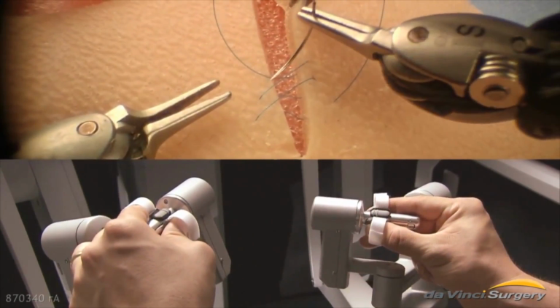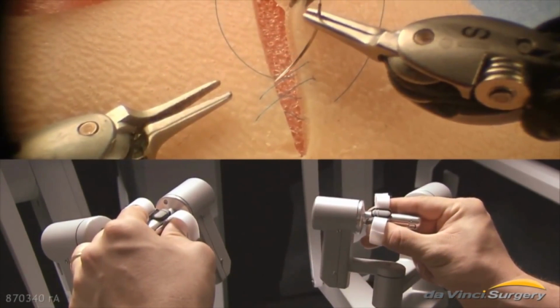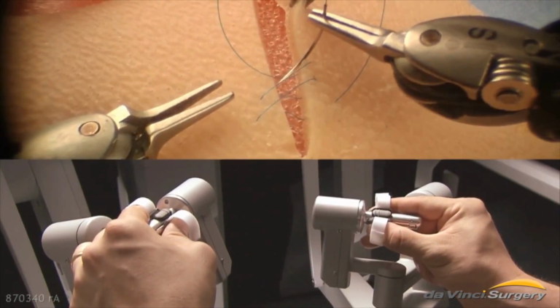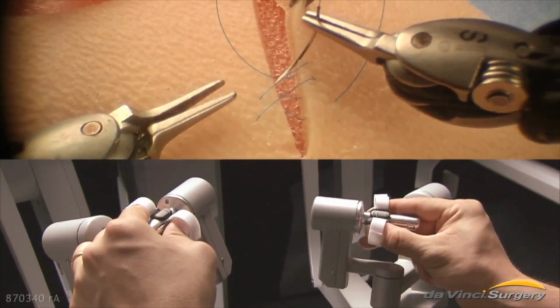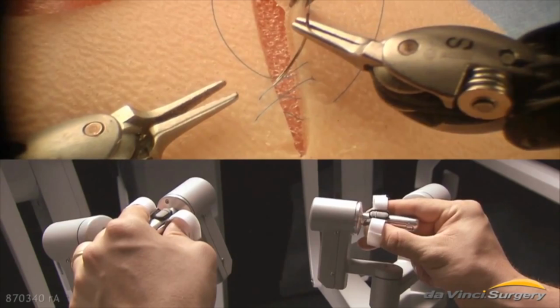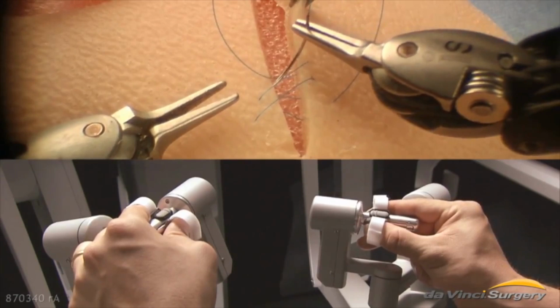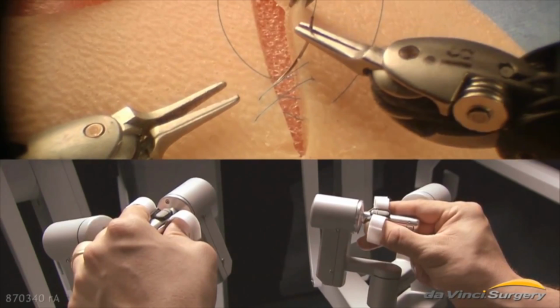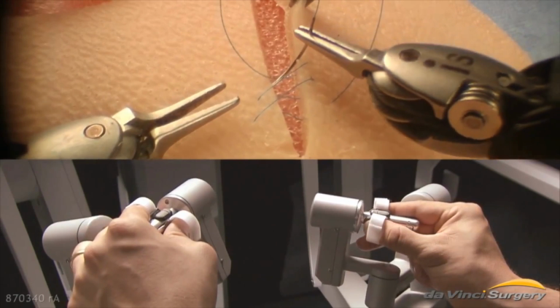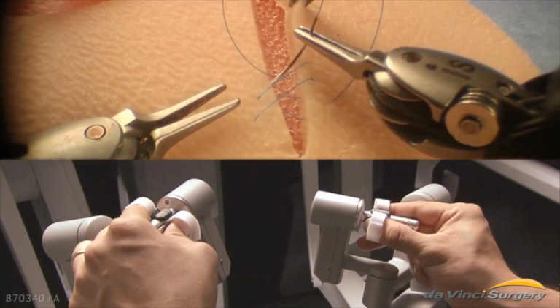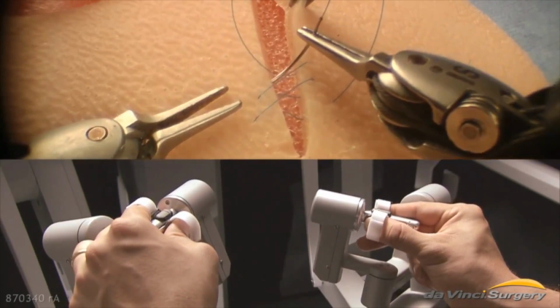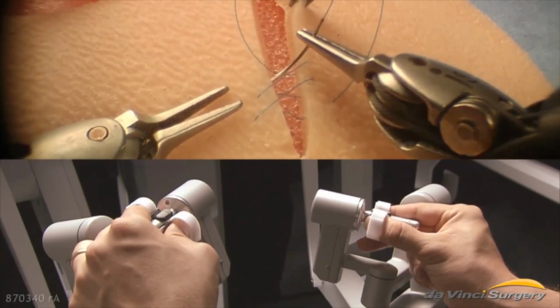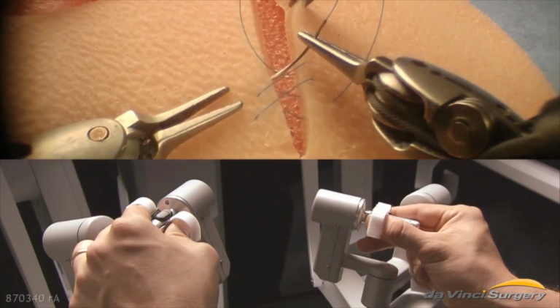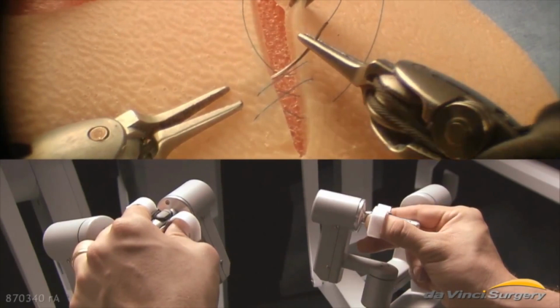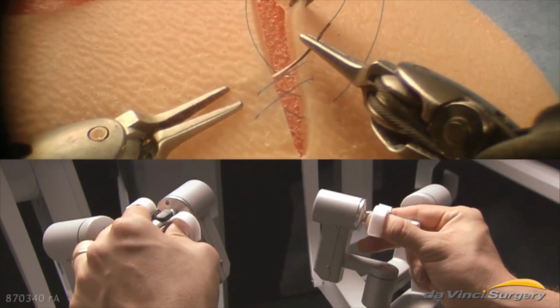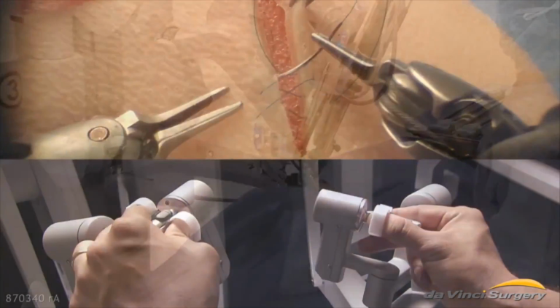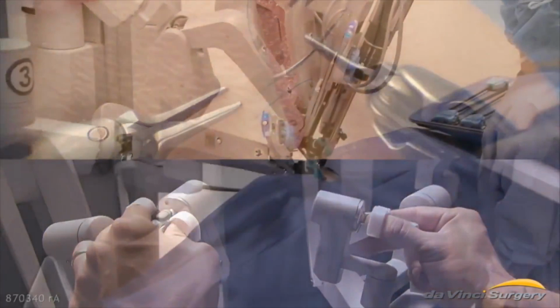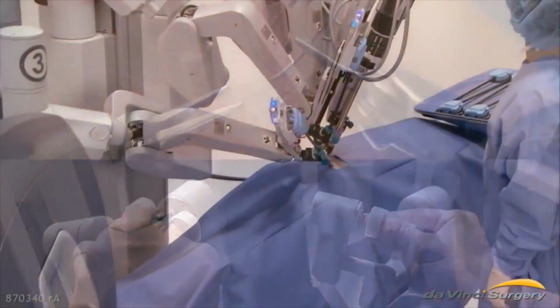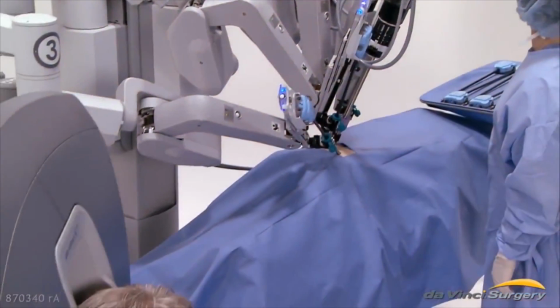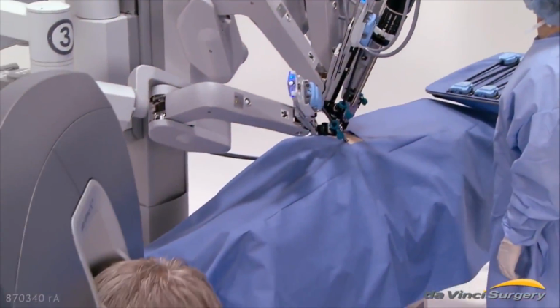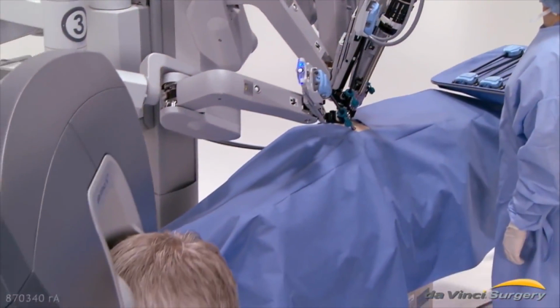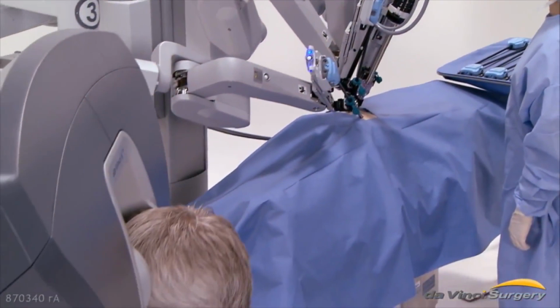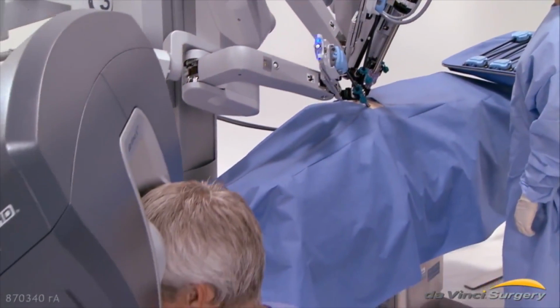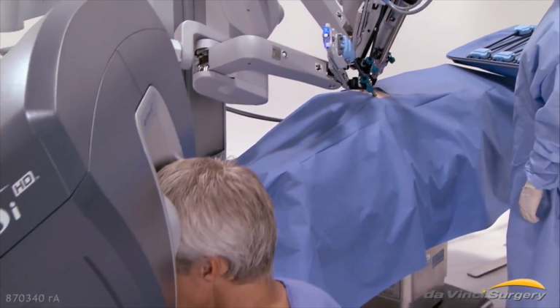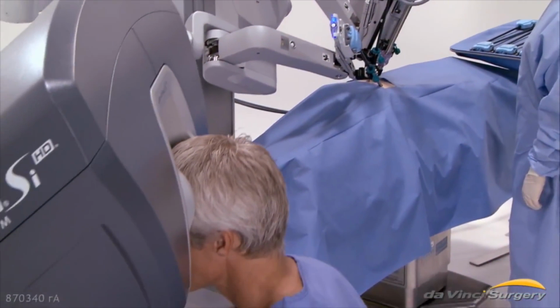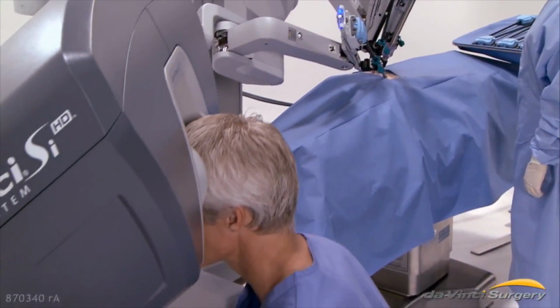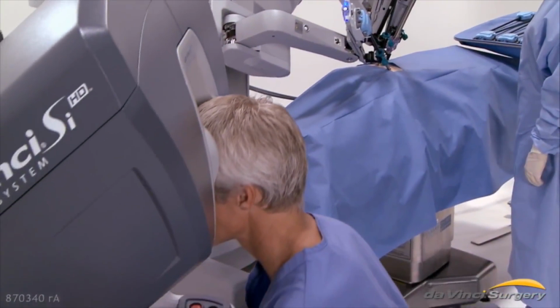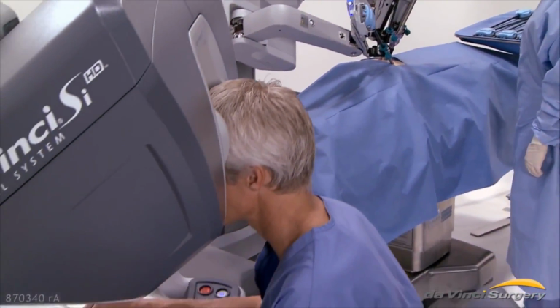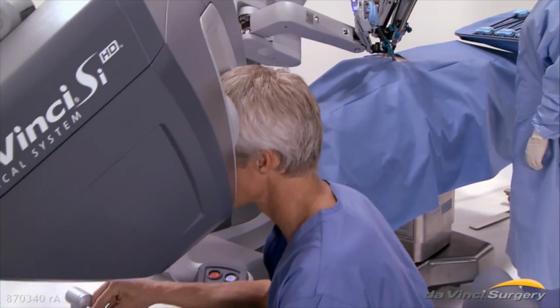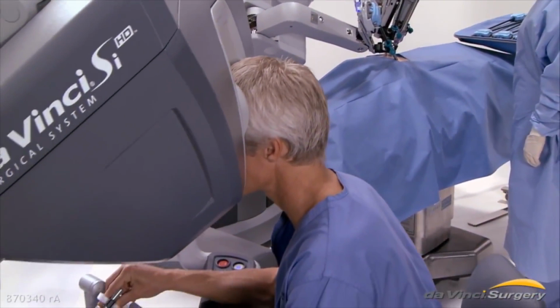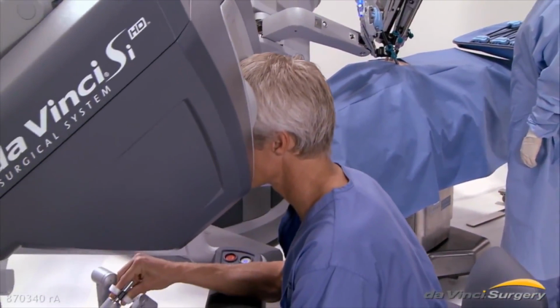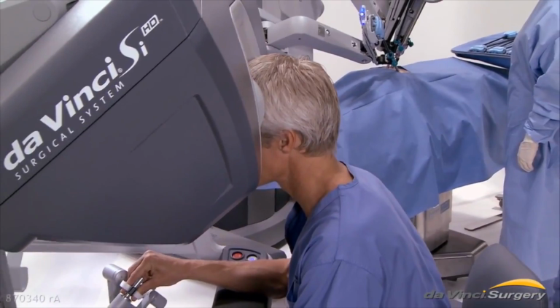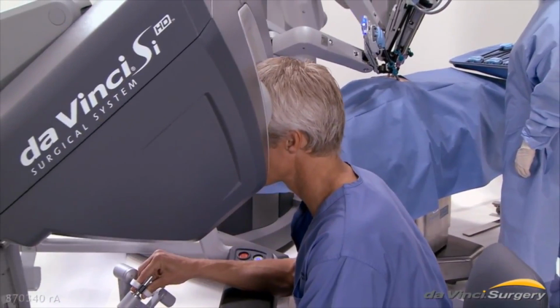Every motion and movement by the robot is dictated by my controls. I sit in the control station — what we call the surgical console.